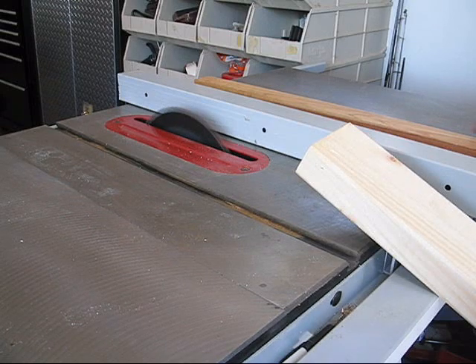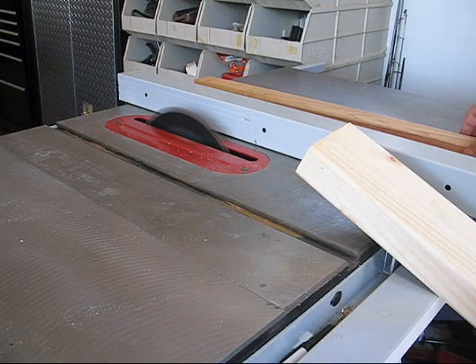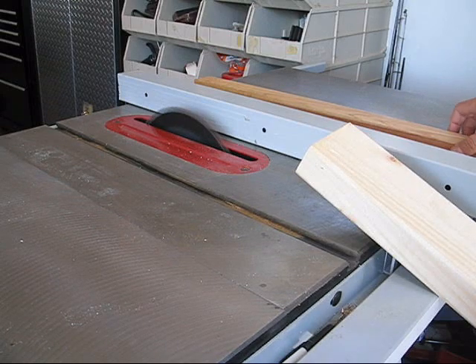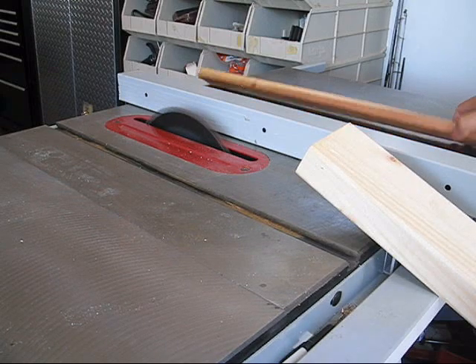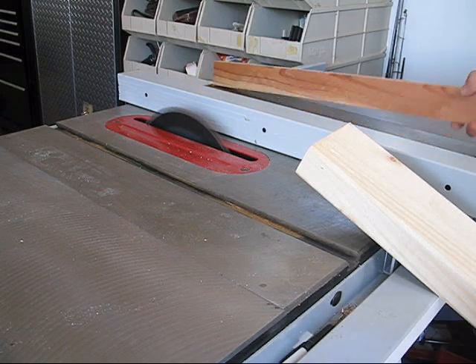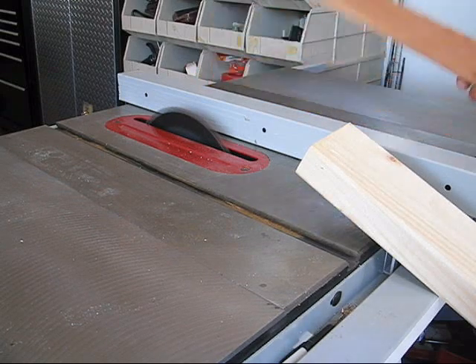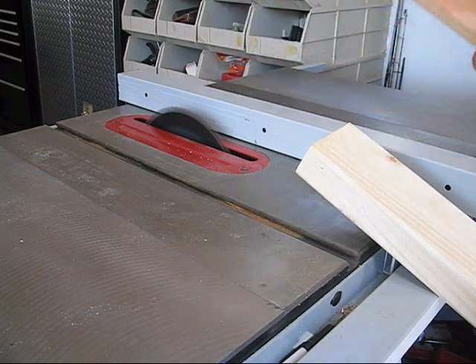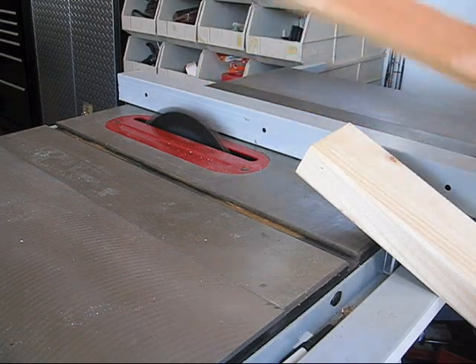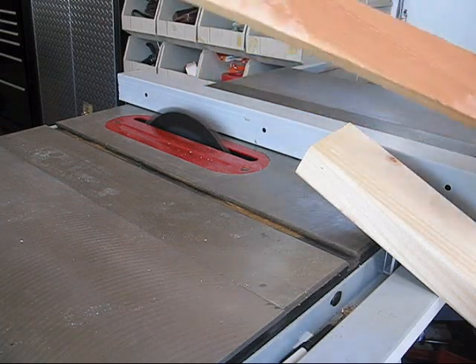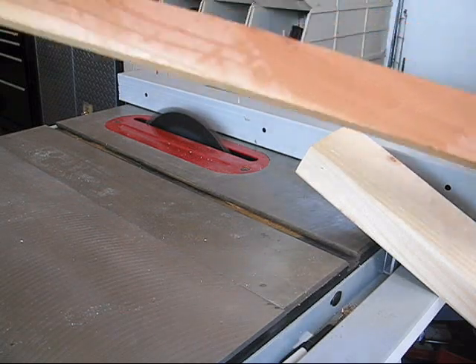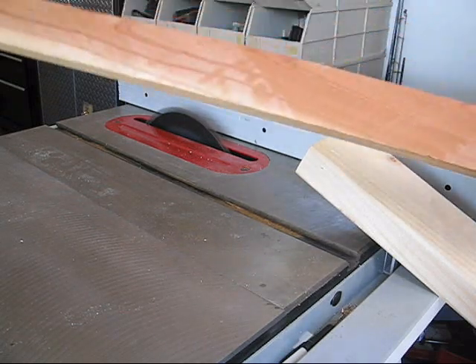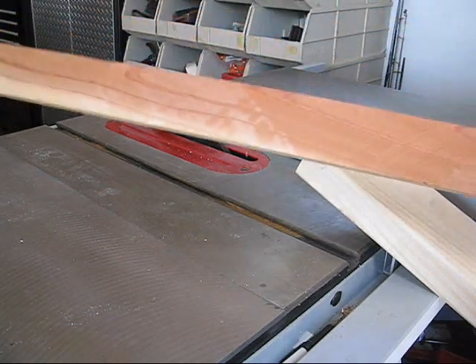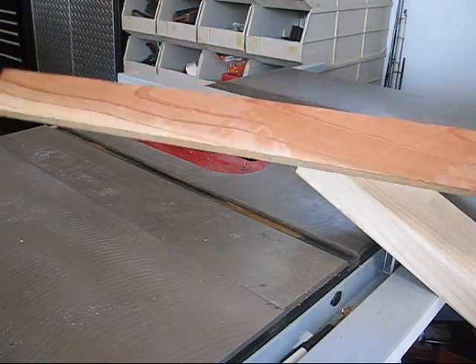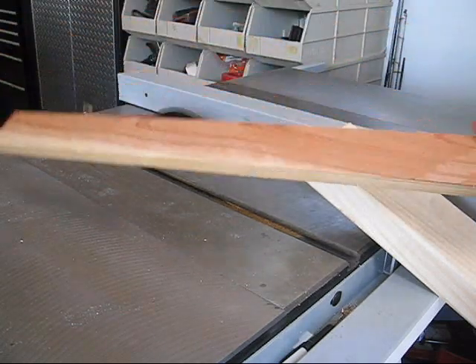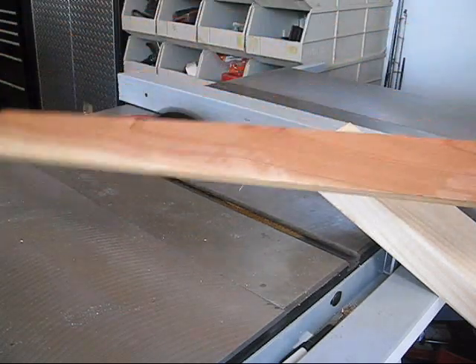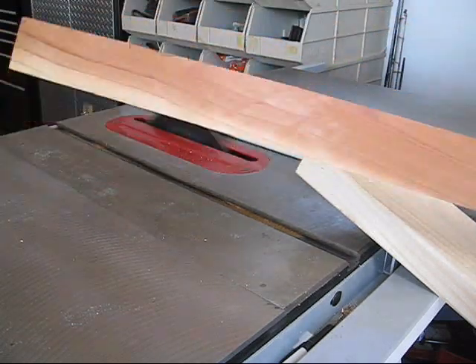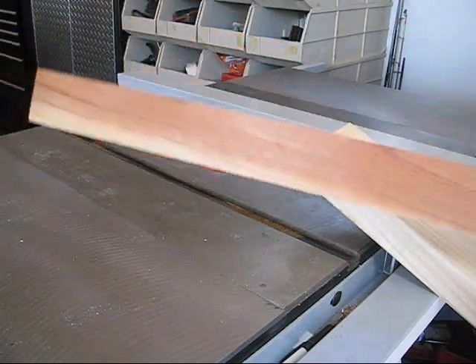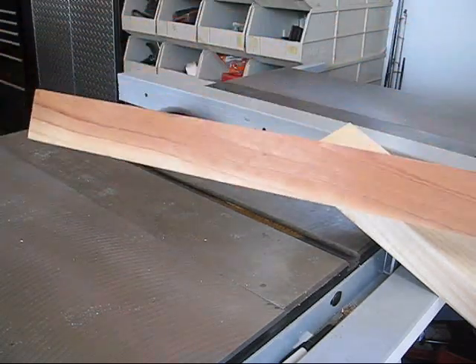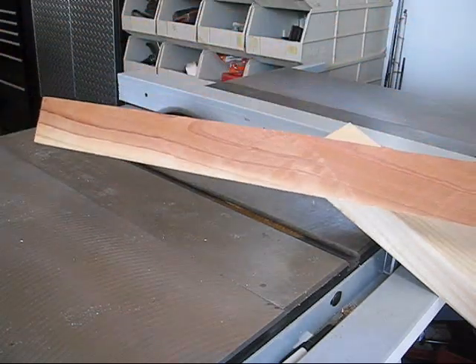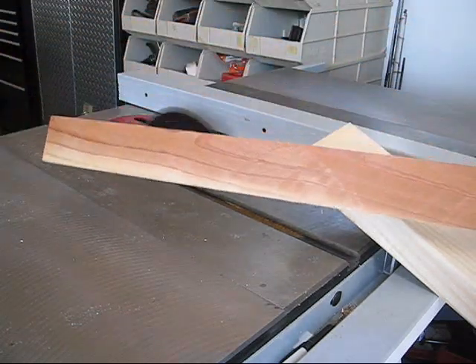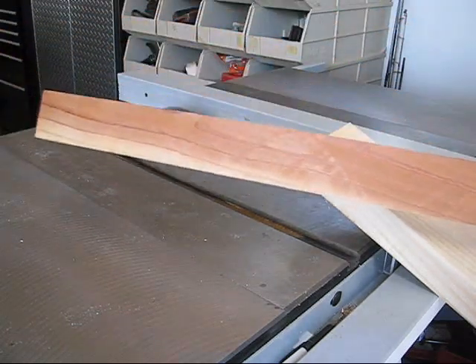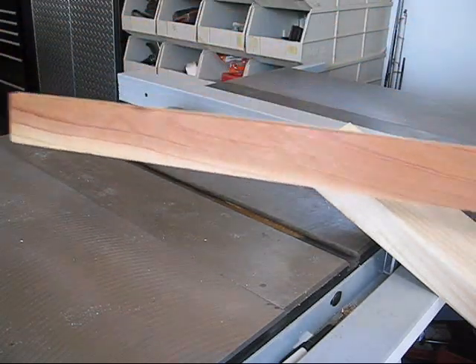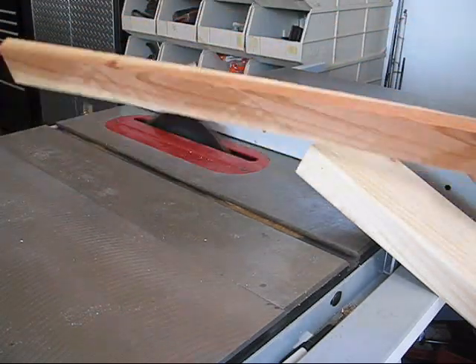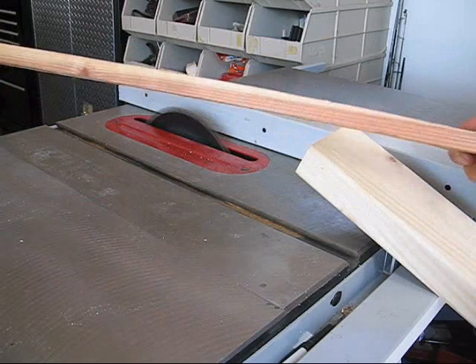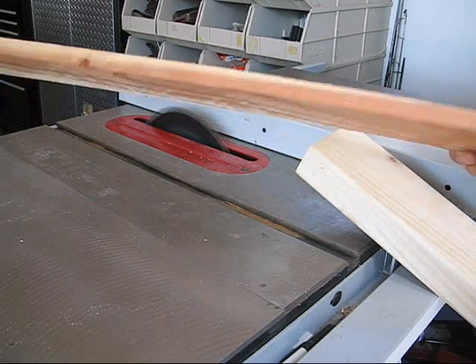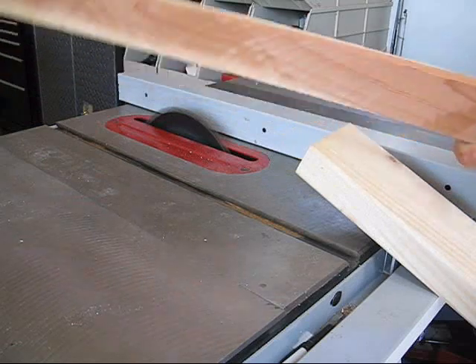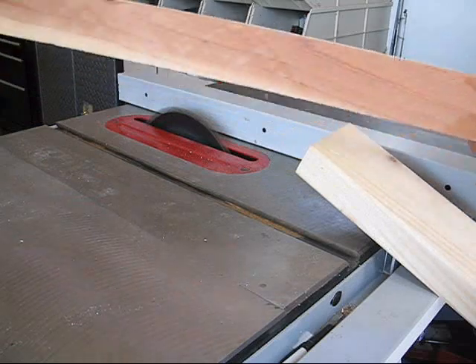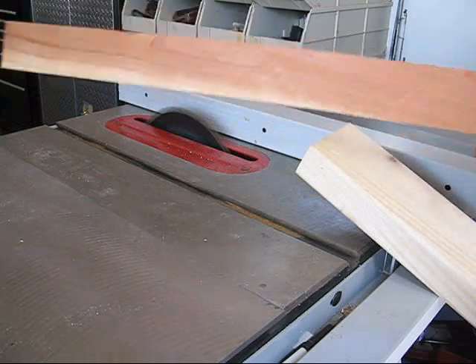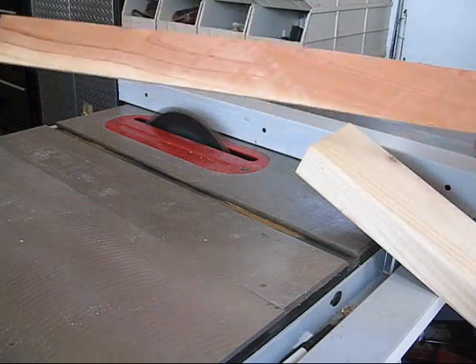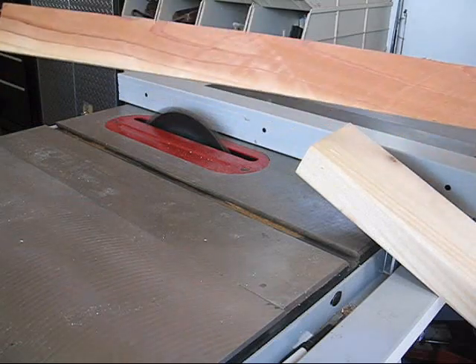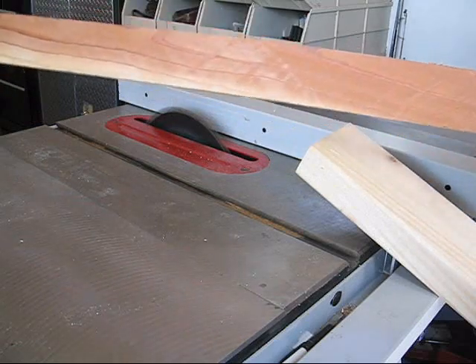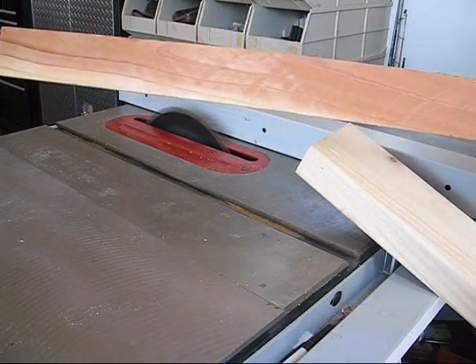For small pieces like this, when you're cutting down this little, make sure you've got a rip board.